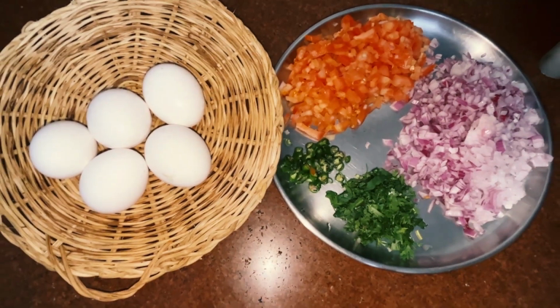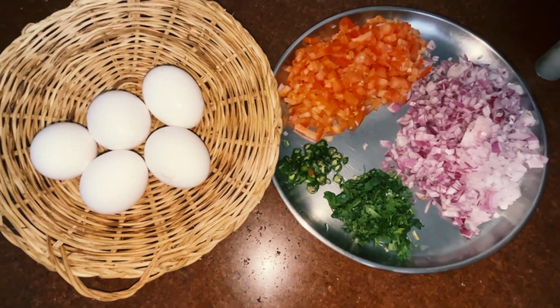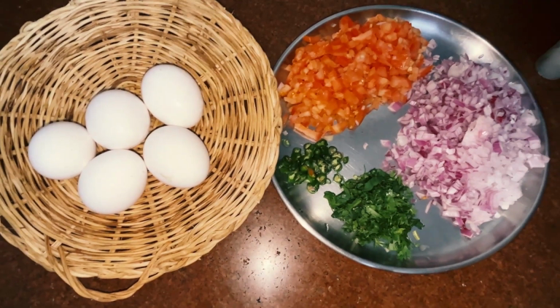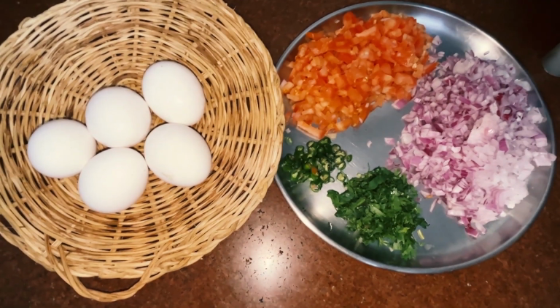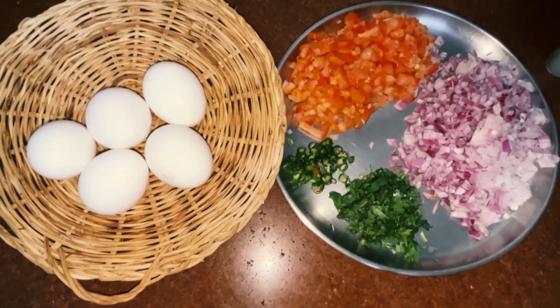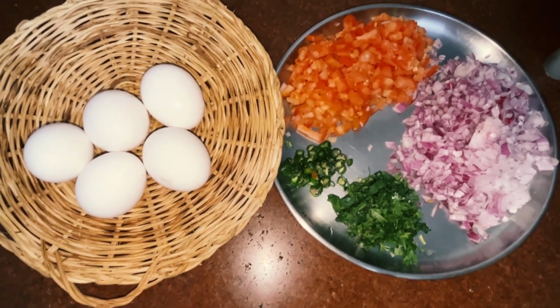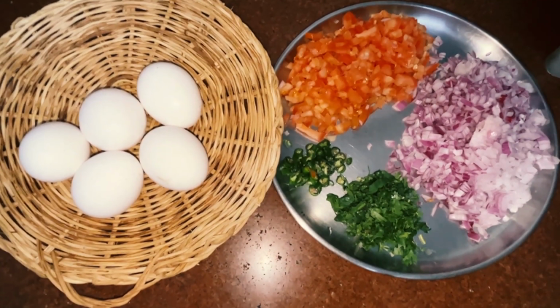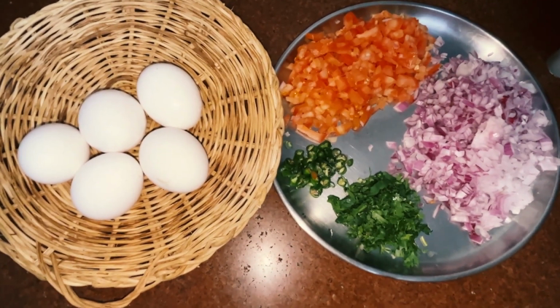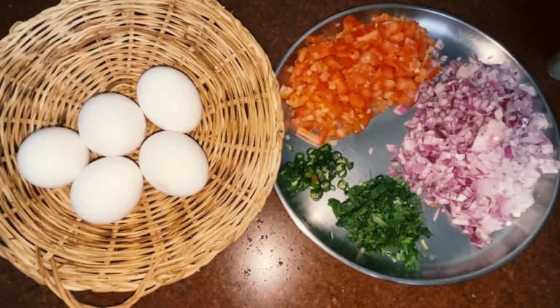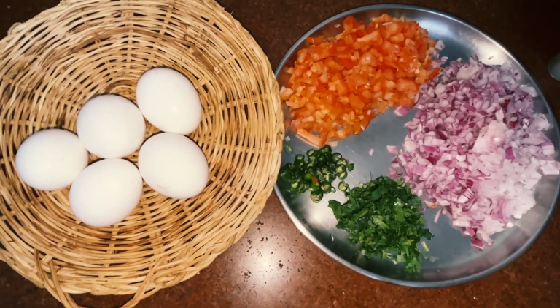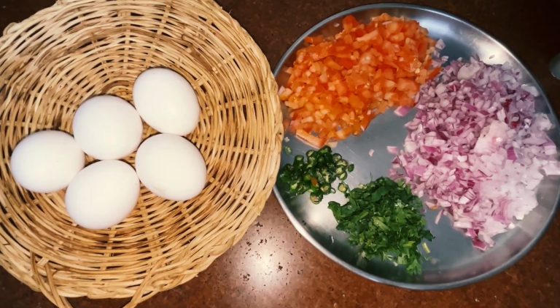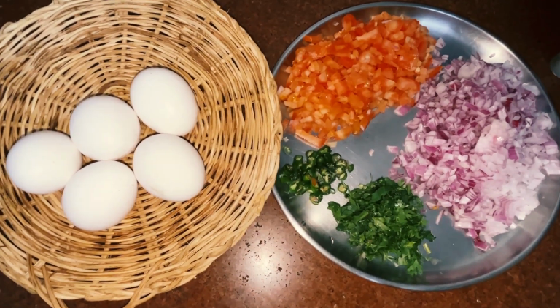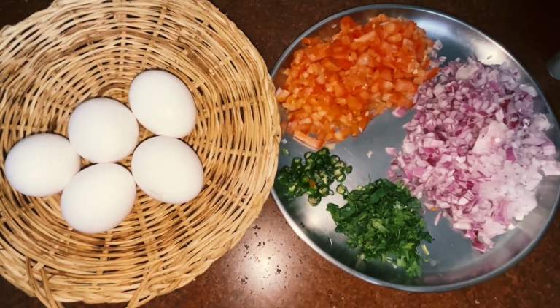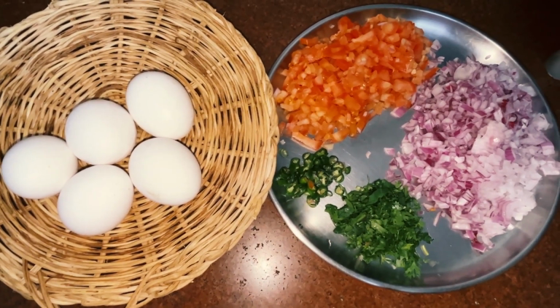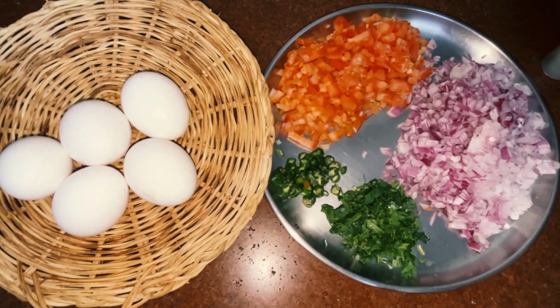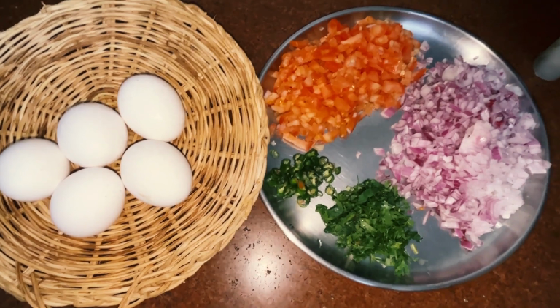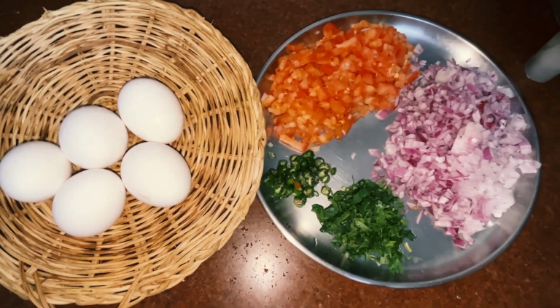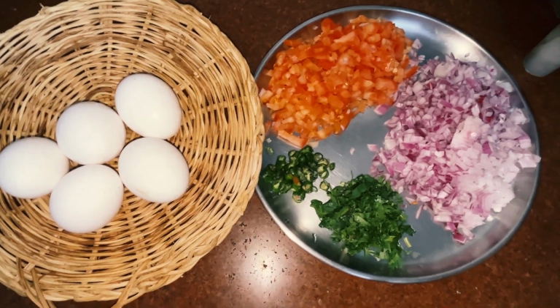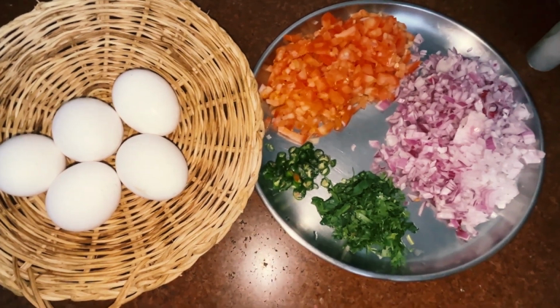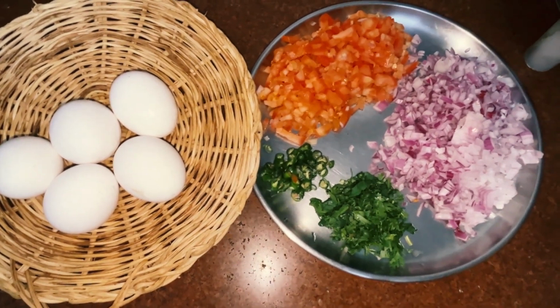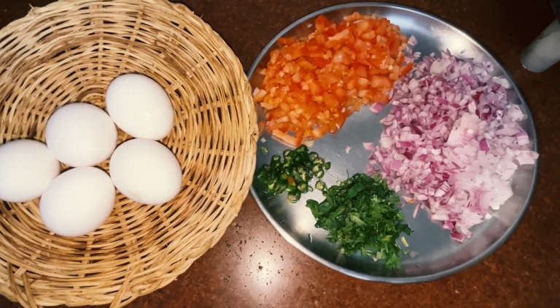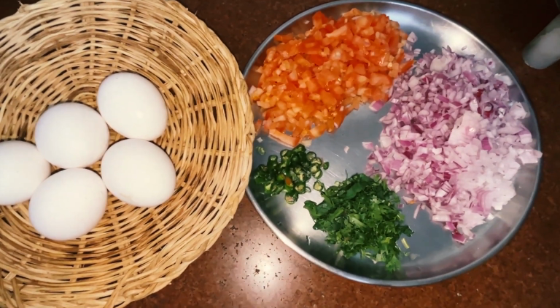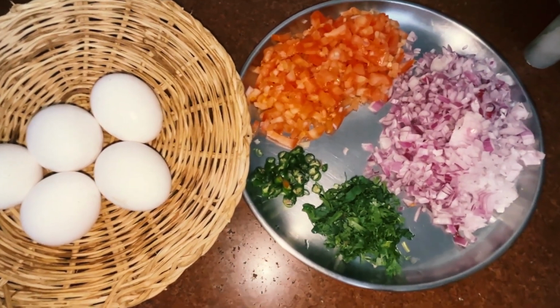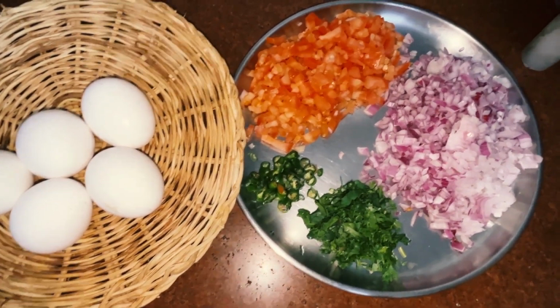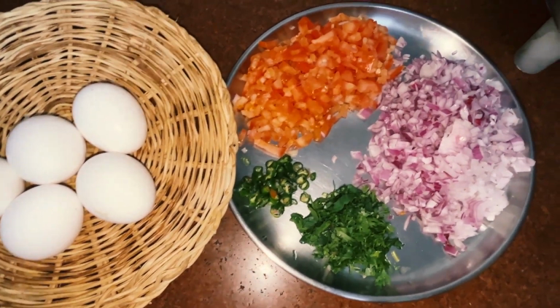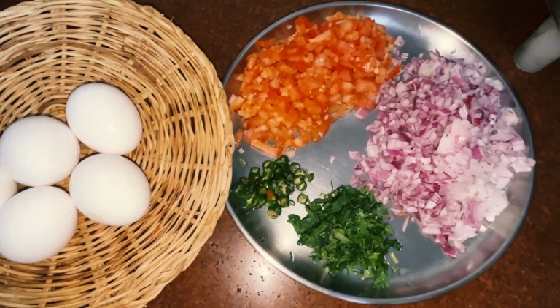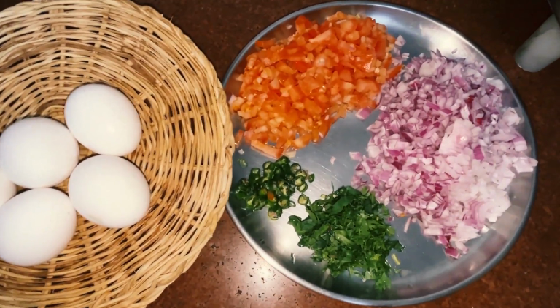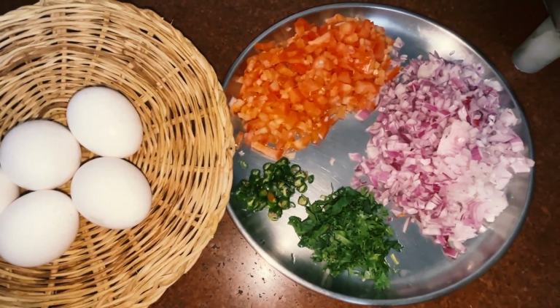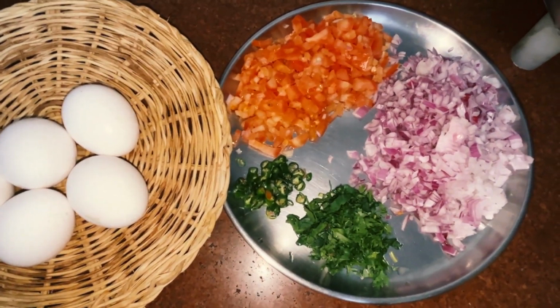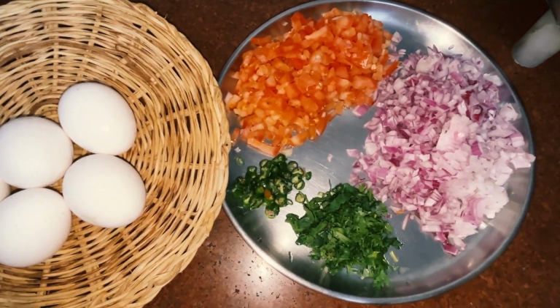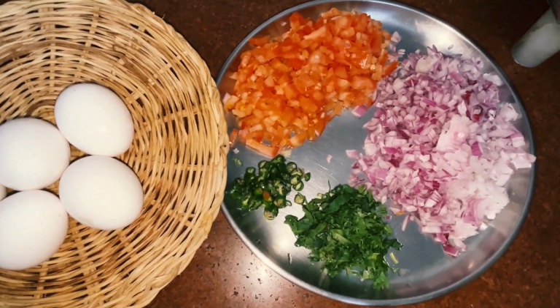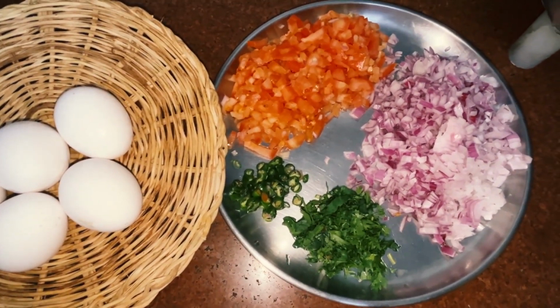Hello friends! Welcome to my kitchen. Today we are going to make a bread bread.